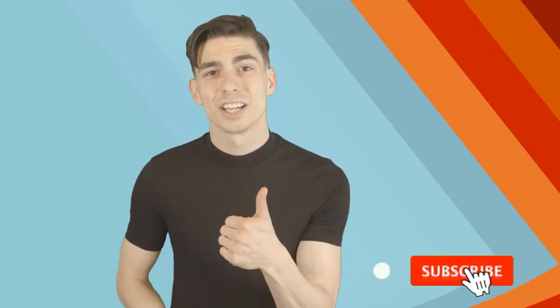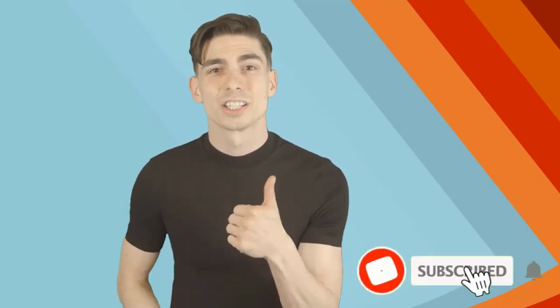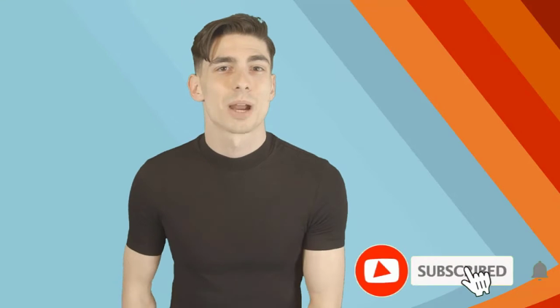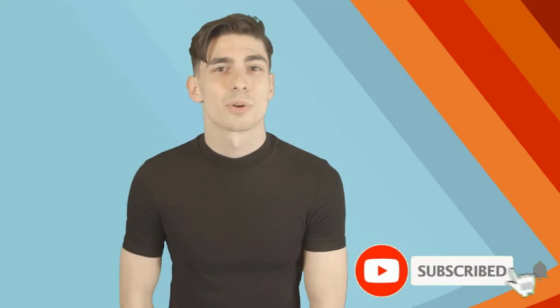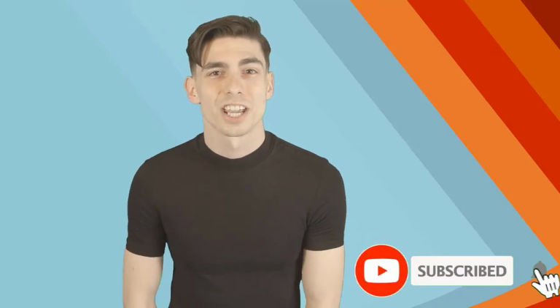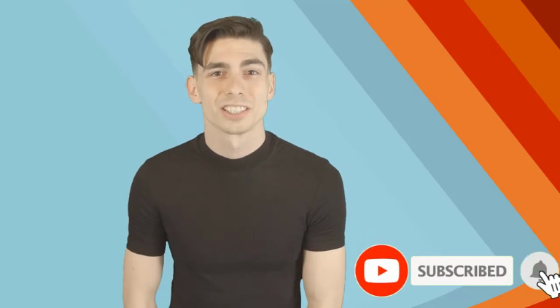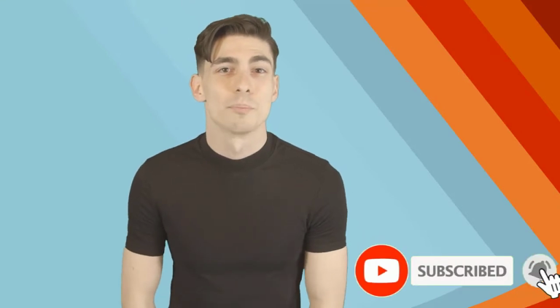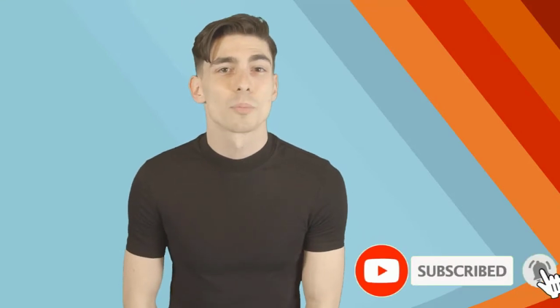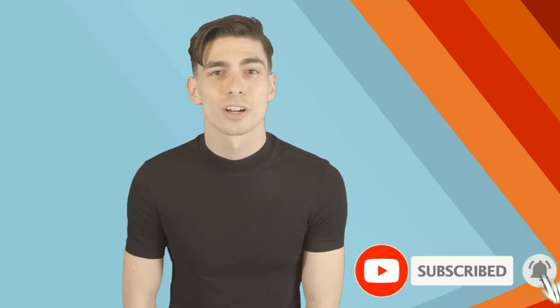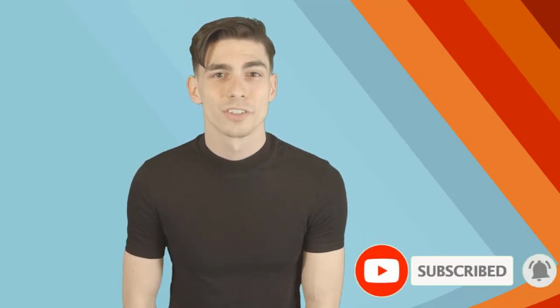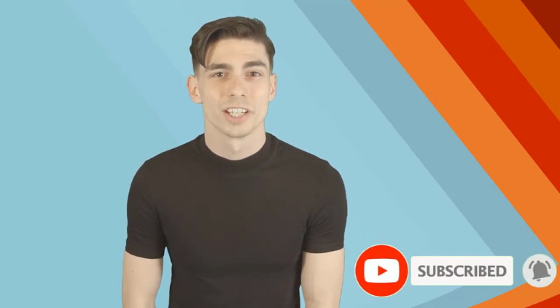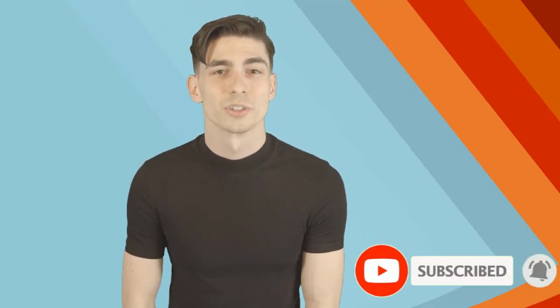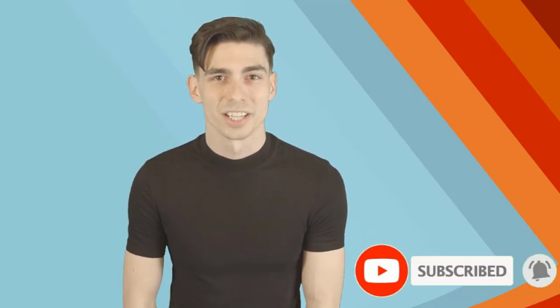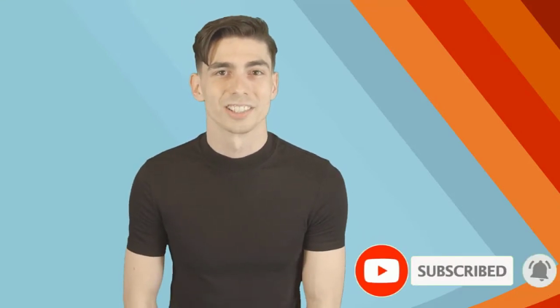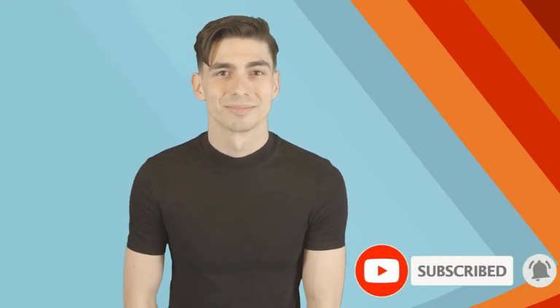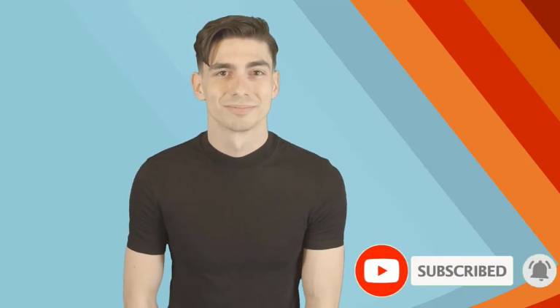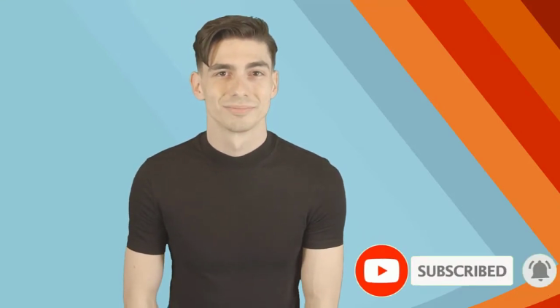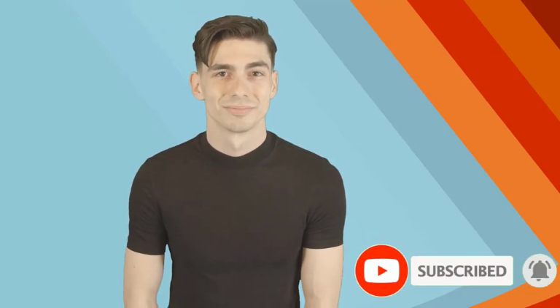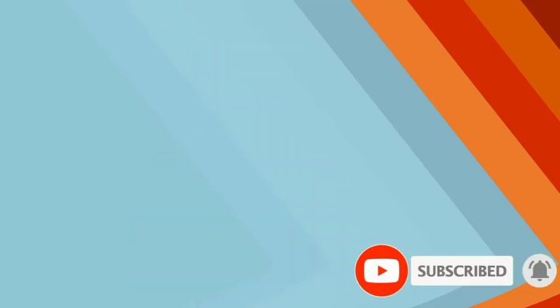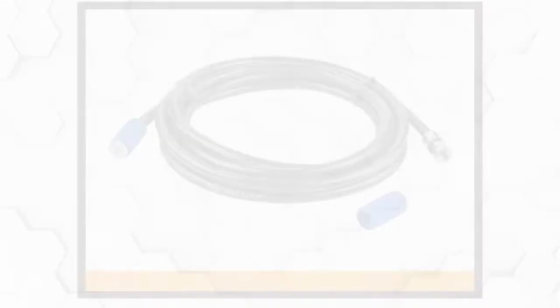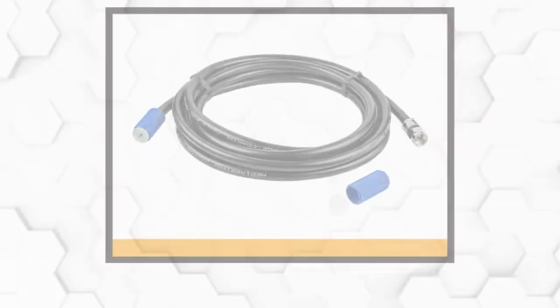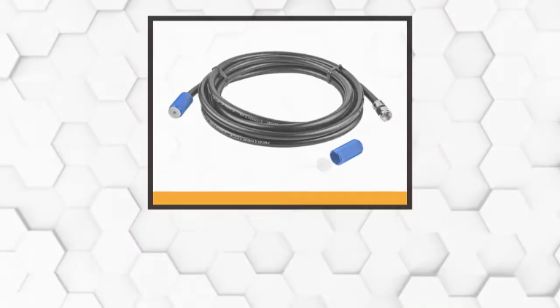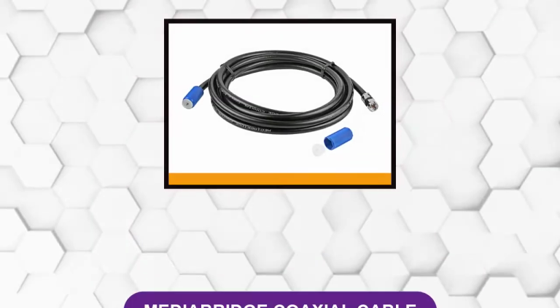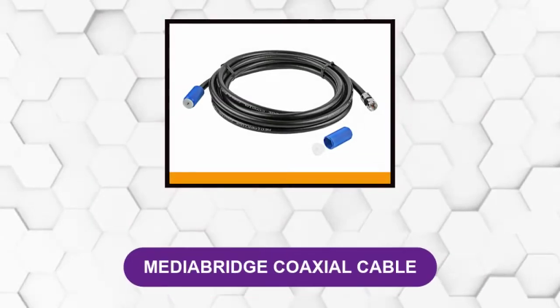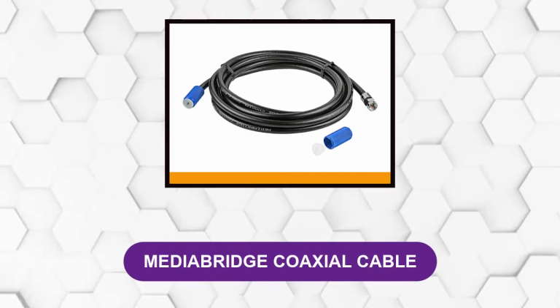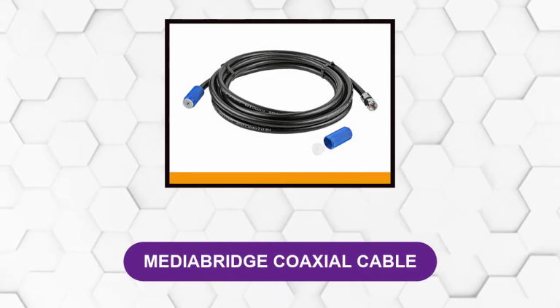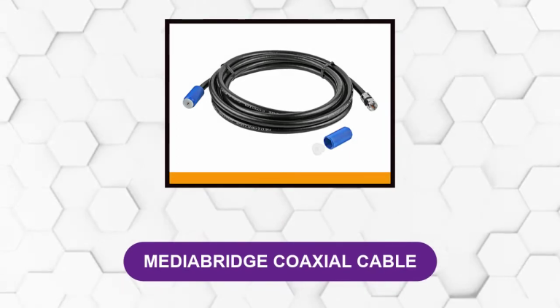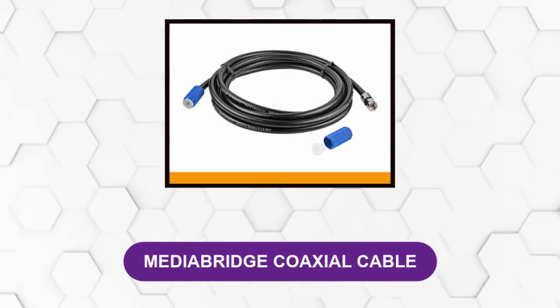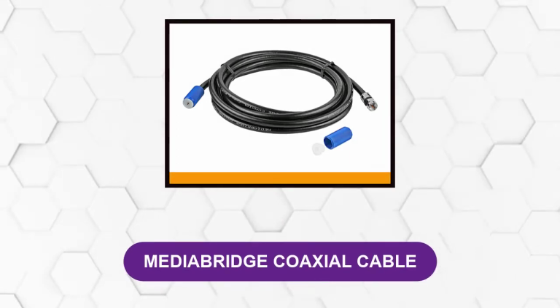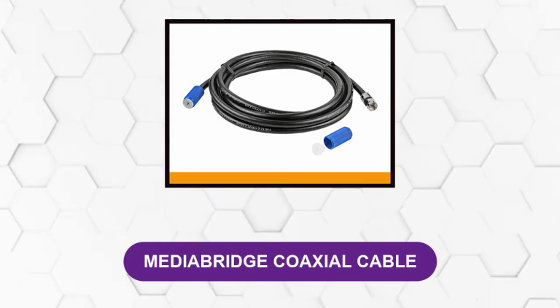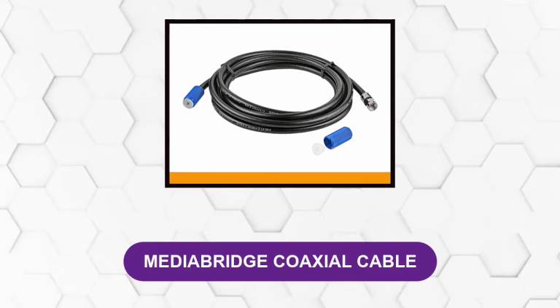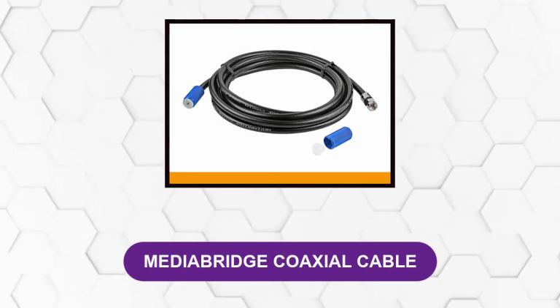Please like this video and subscribe to our channel to get more product review videos regularly. At number one: Media Bridge Coaxial Cable.